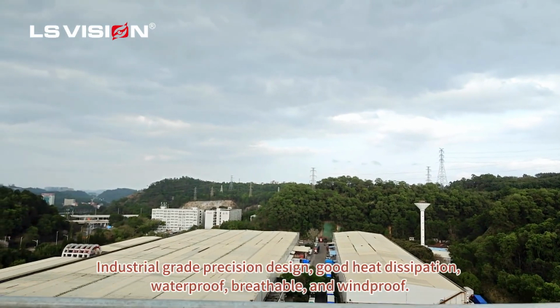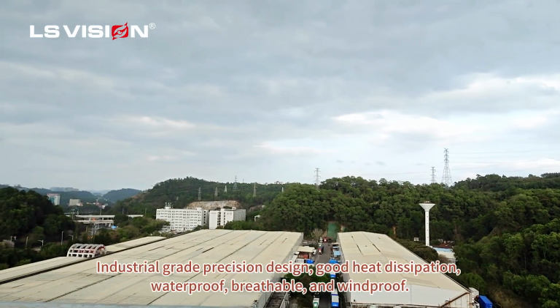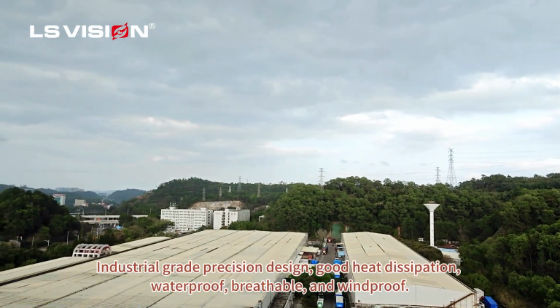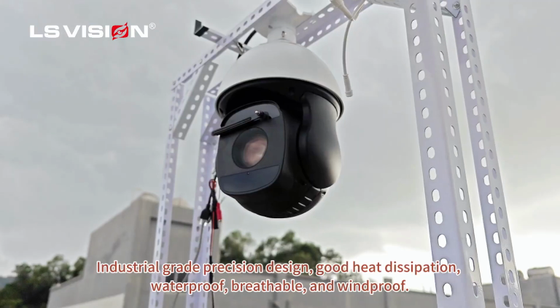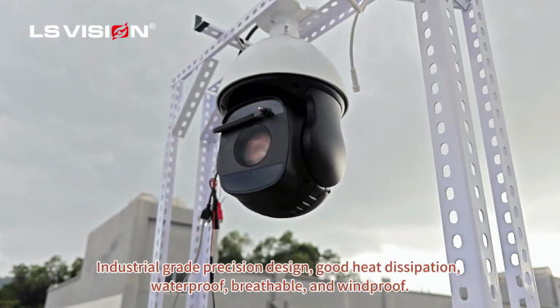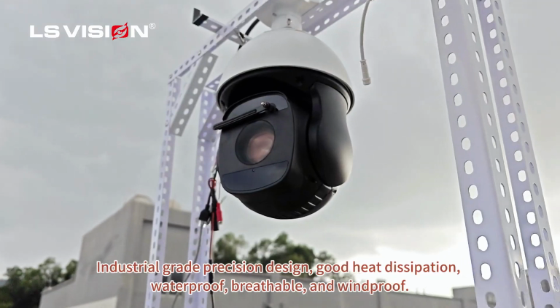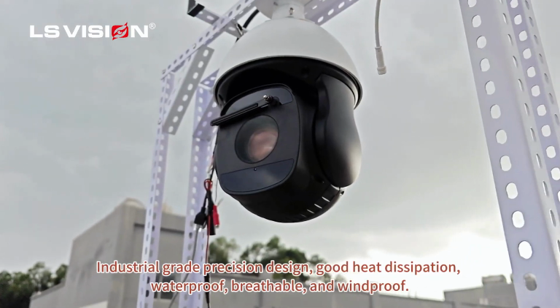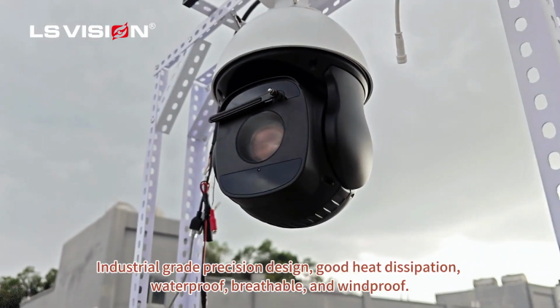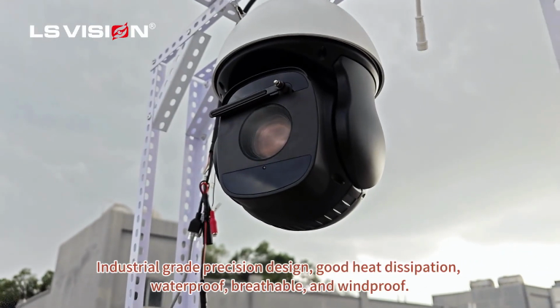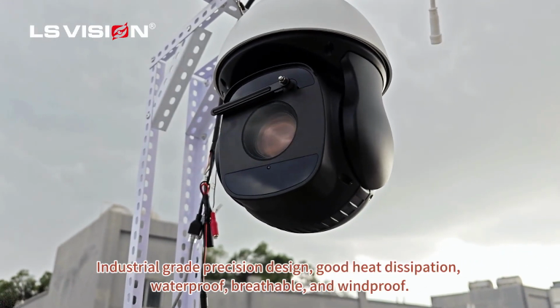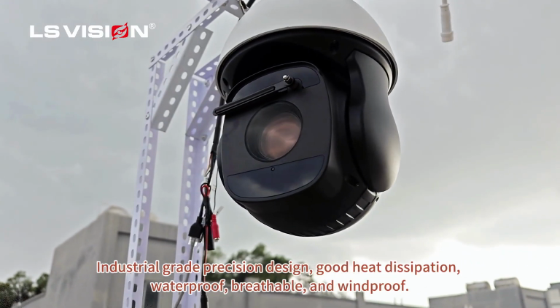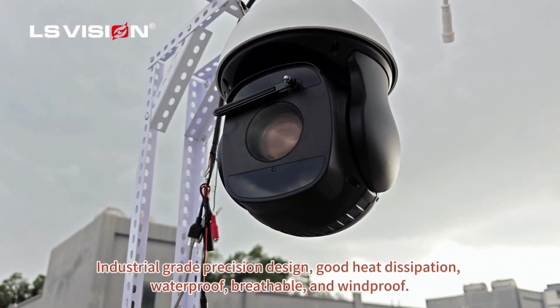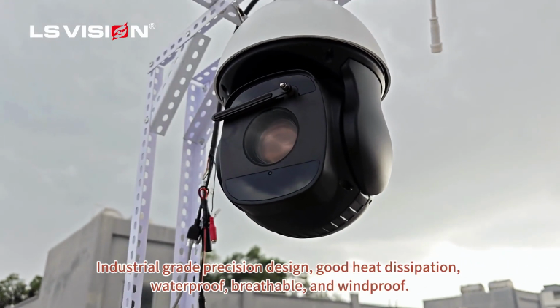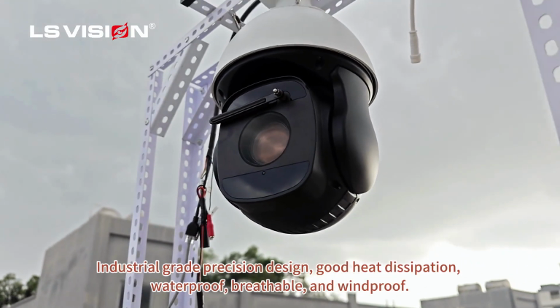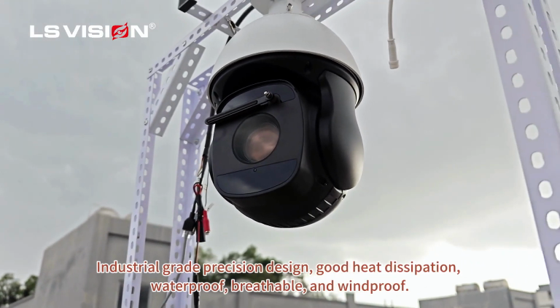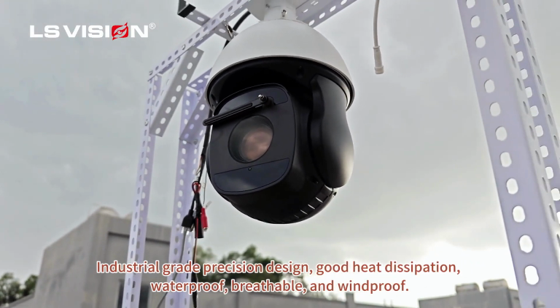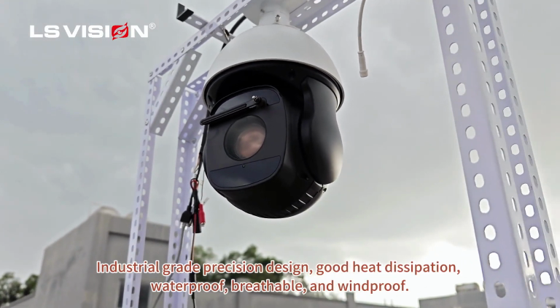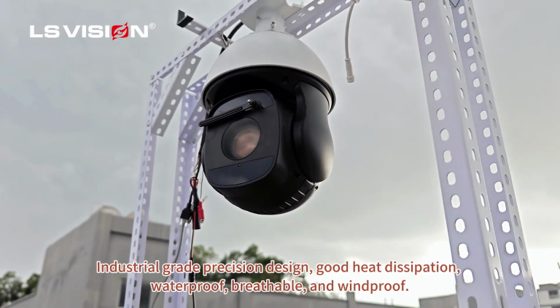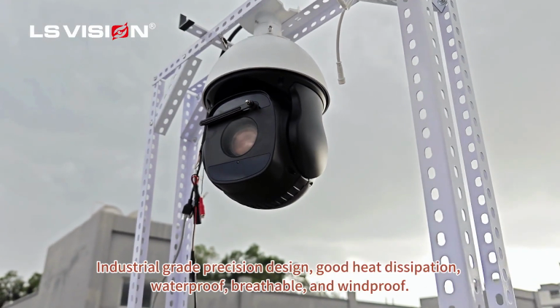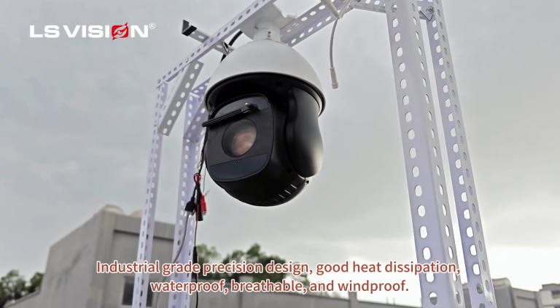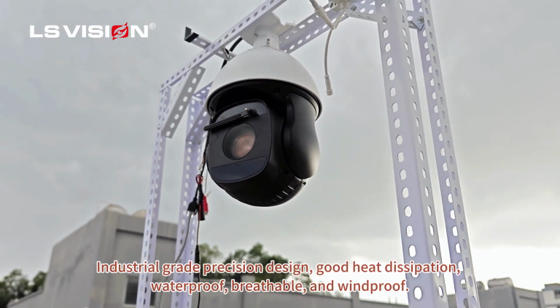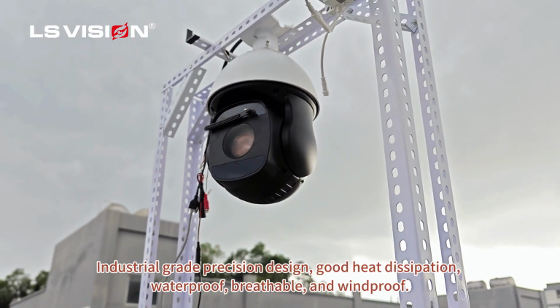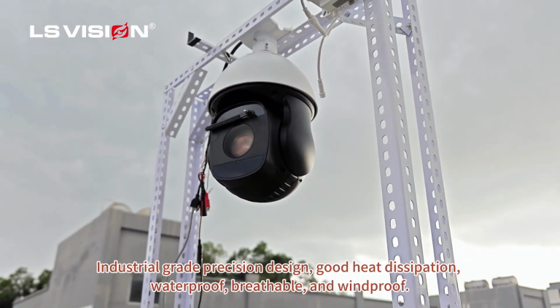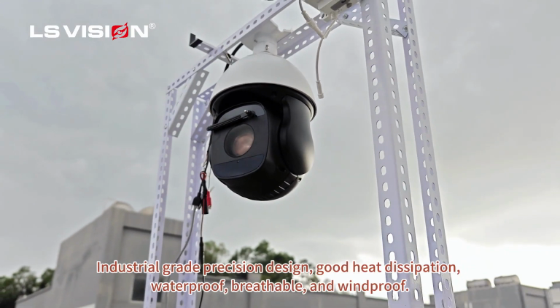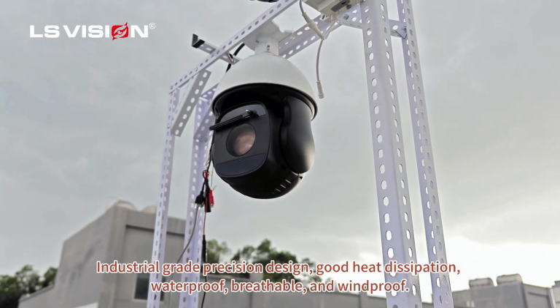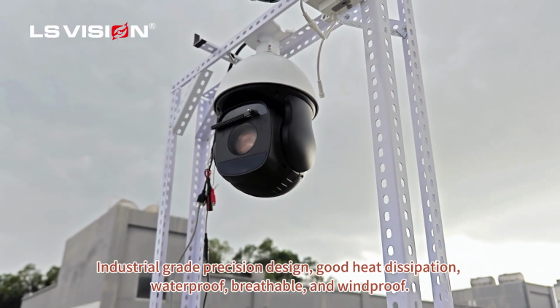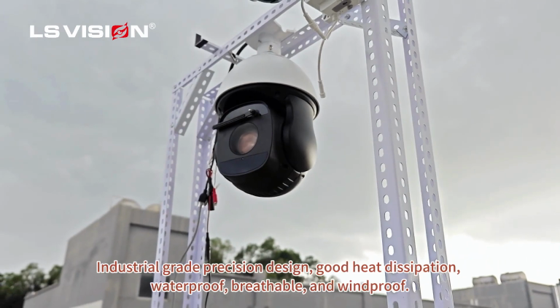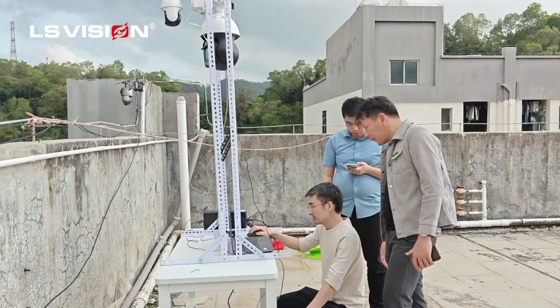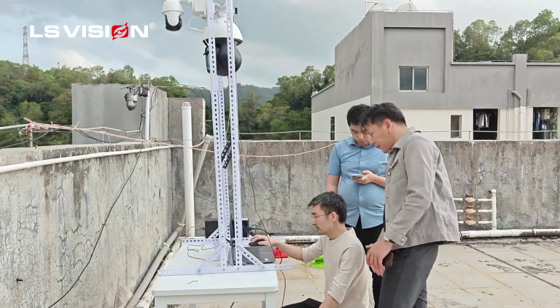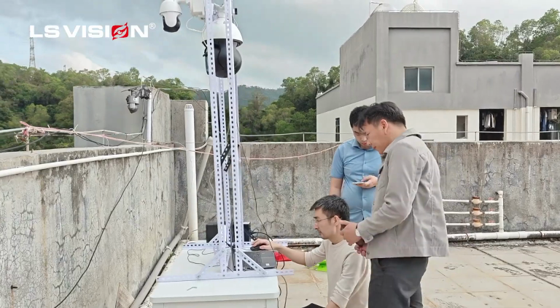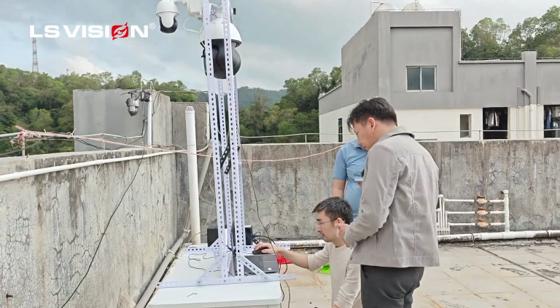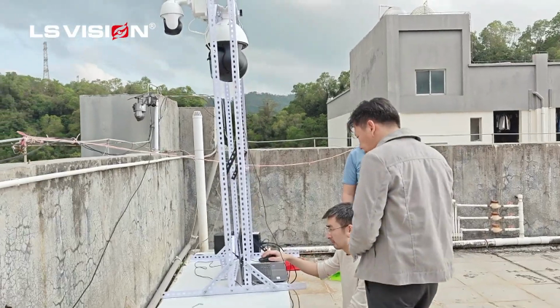Industrial grade precision design, with good heat dissipation, waterproof, readable, and windproof.